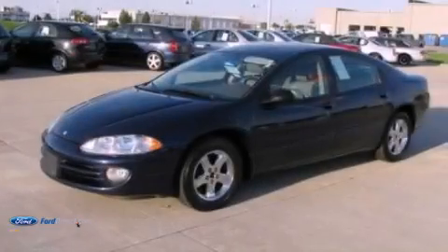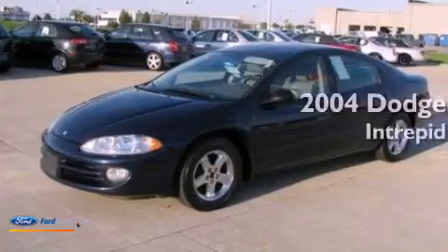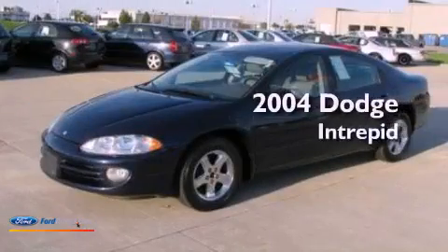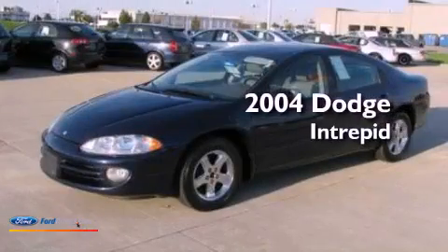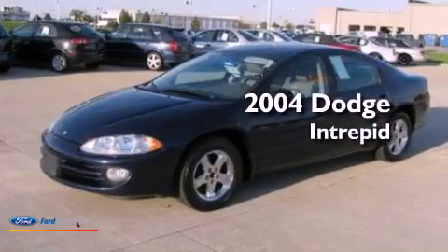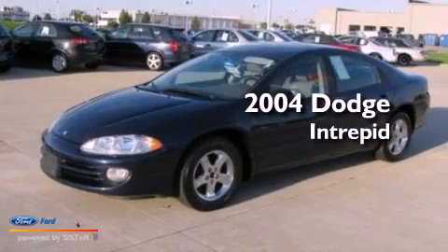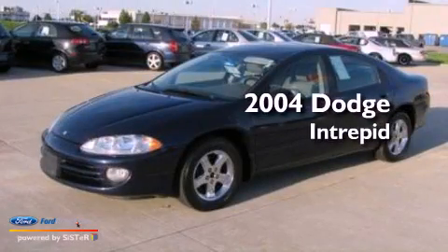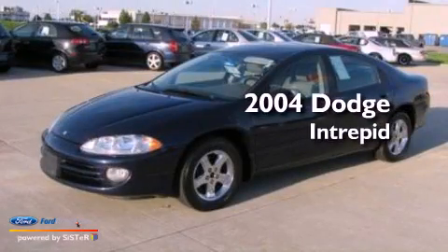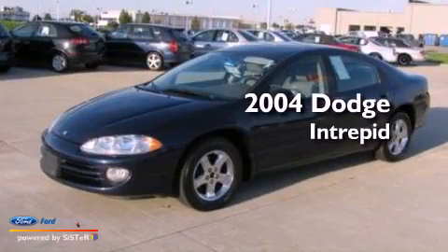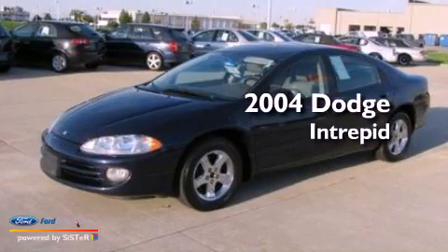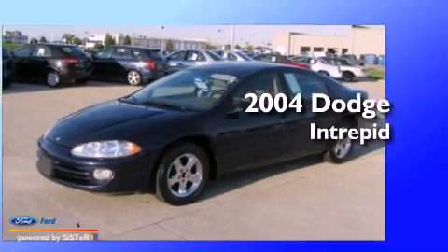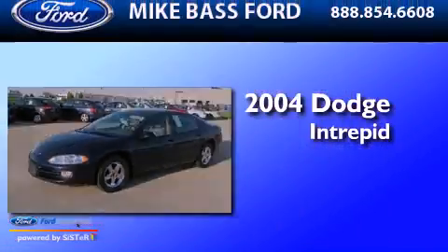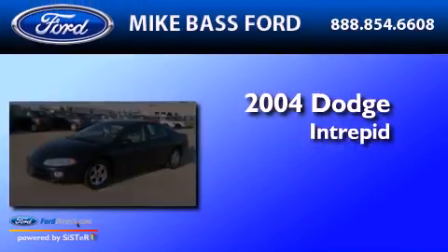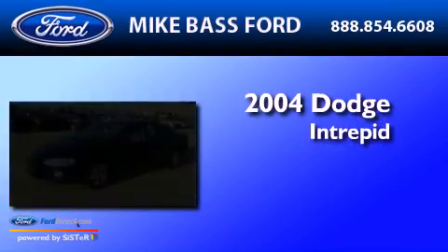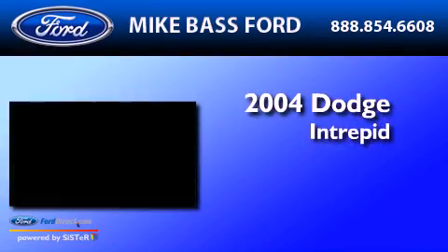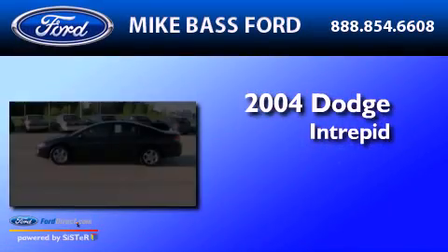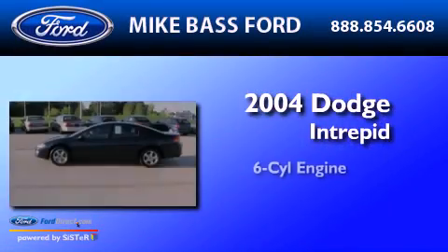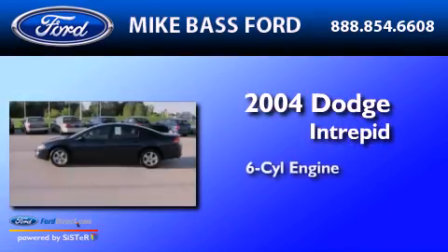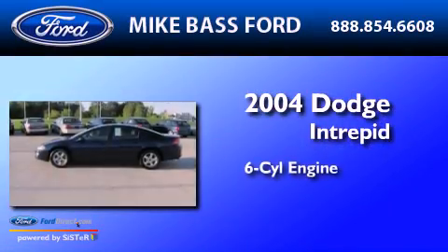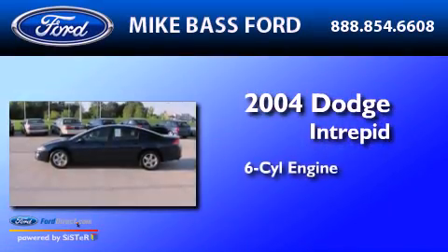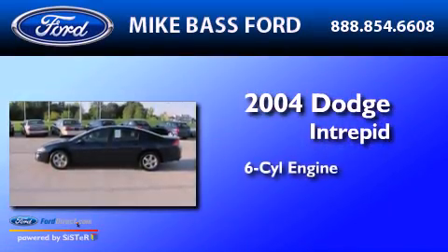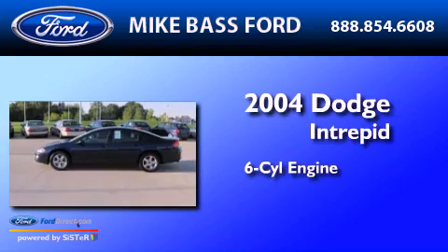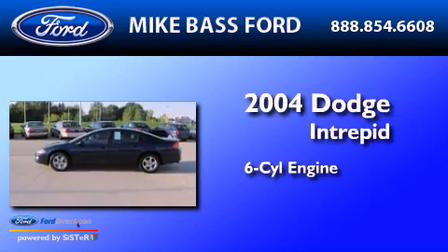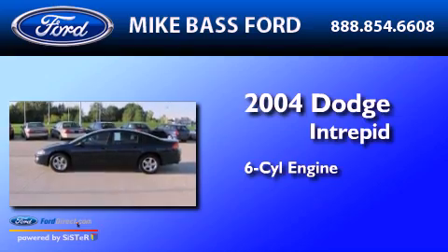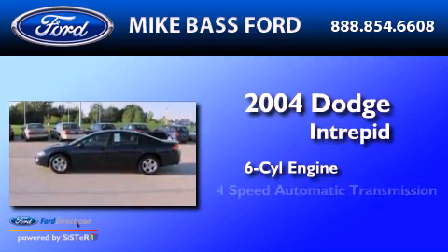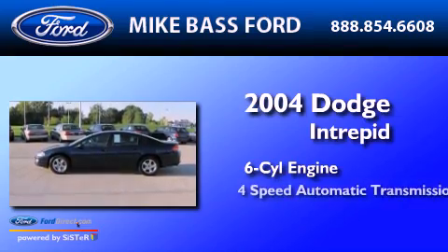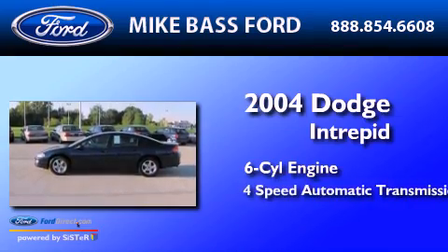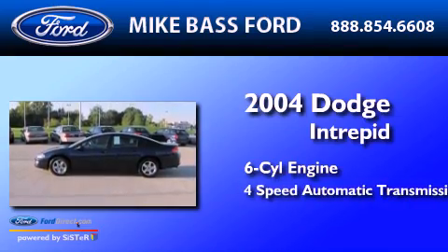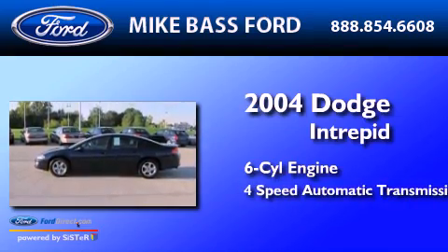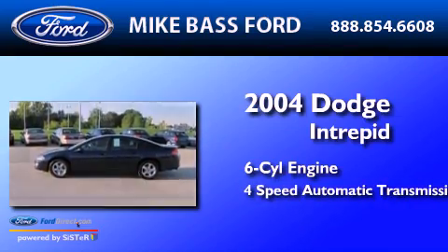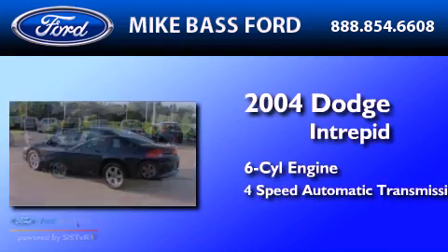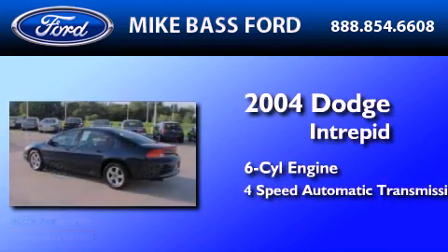This is a 2004 Dodge Intrepid. It features a six-cylinder engine and a four-speed automatic transmission.